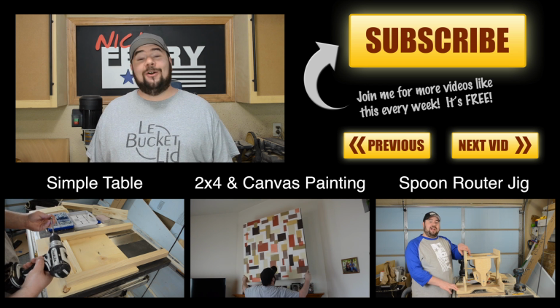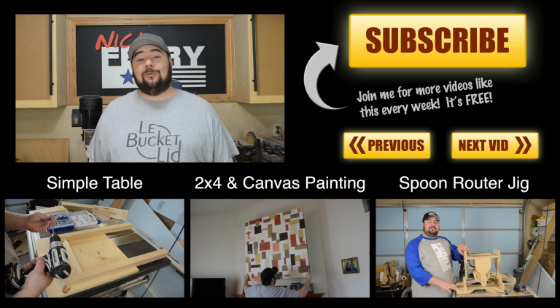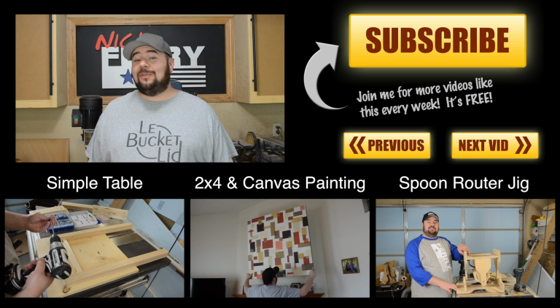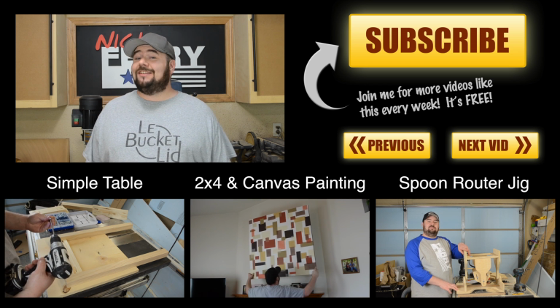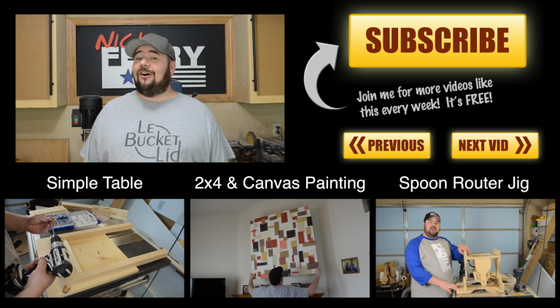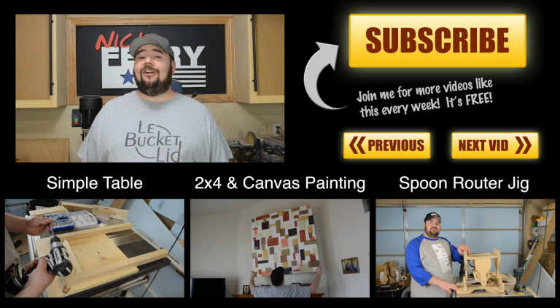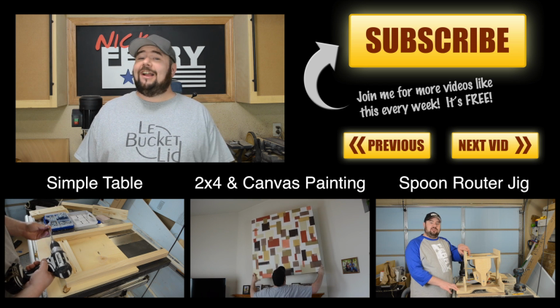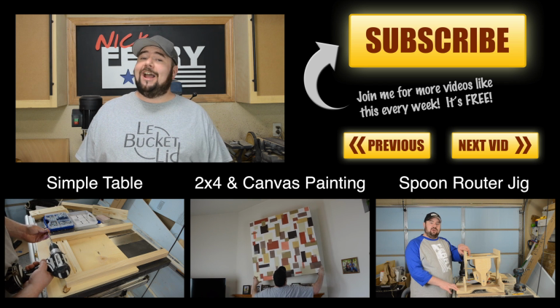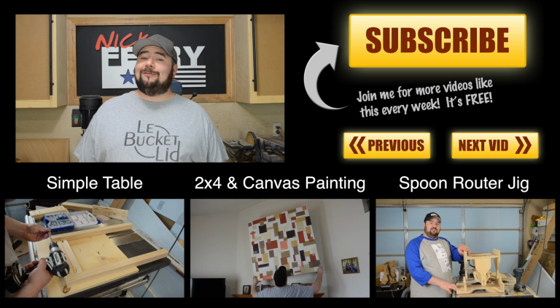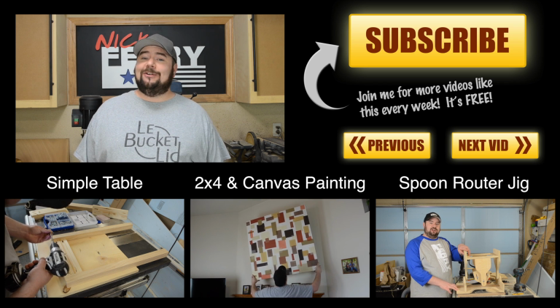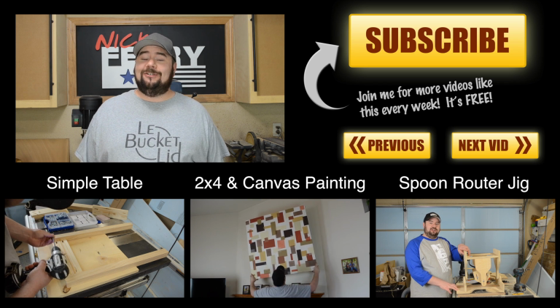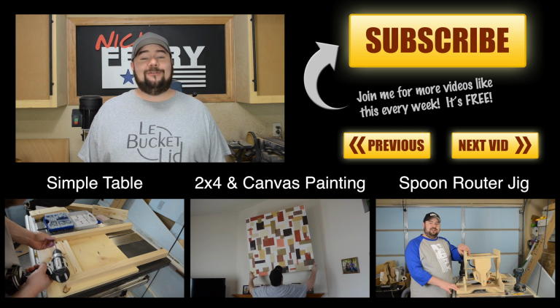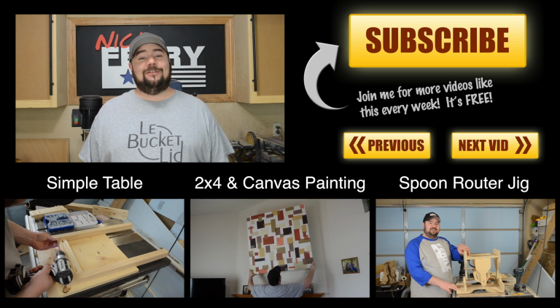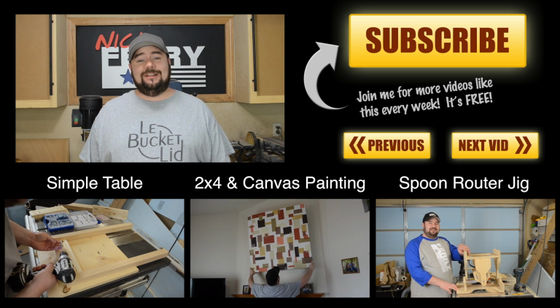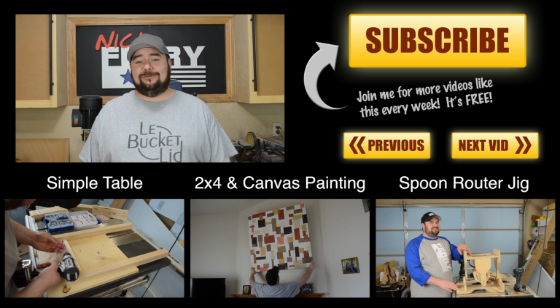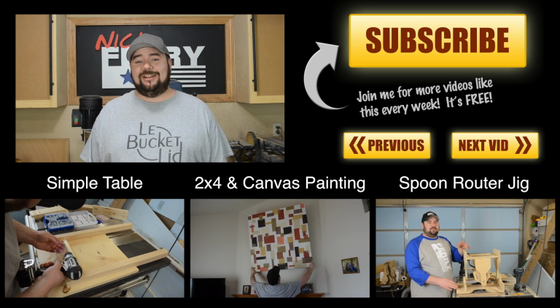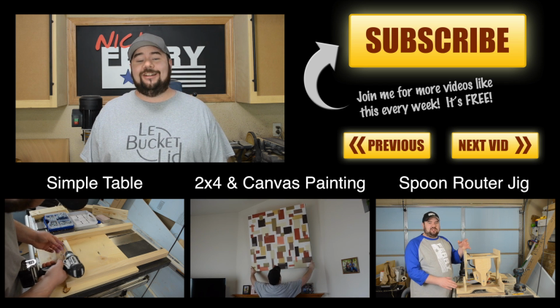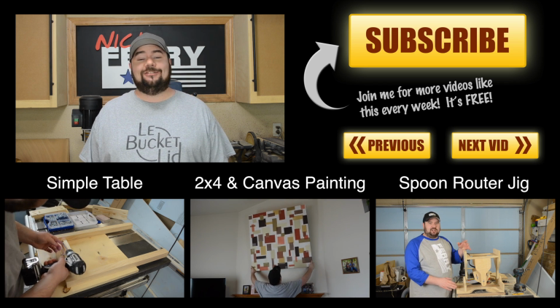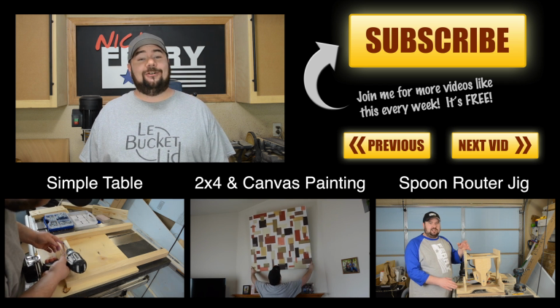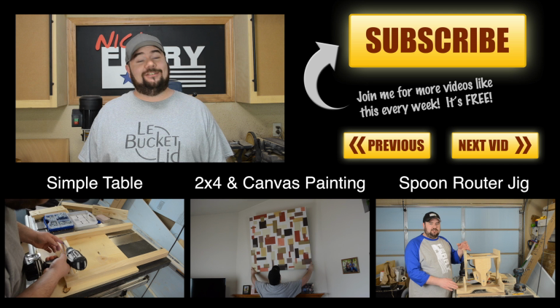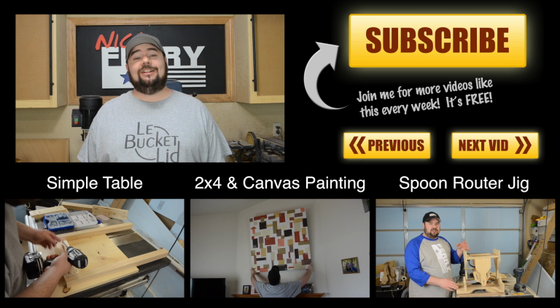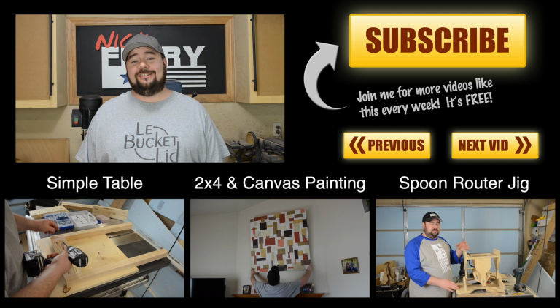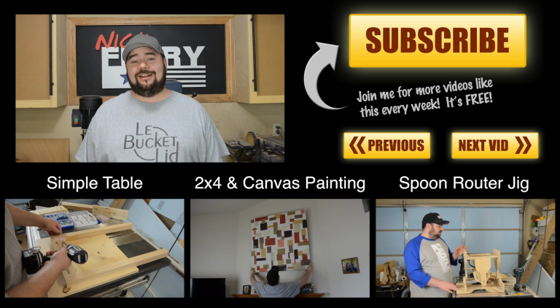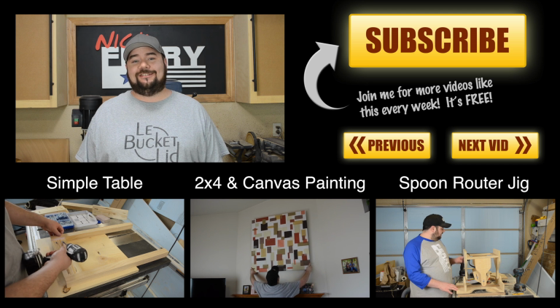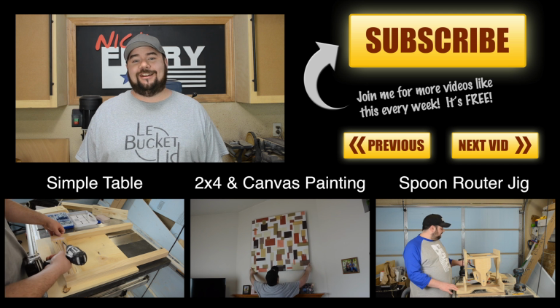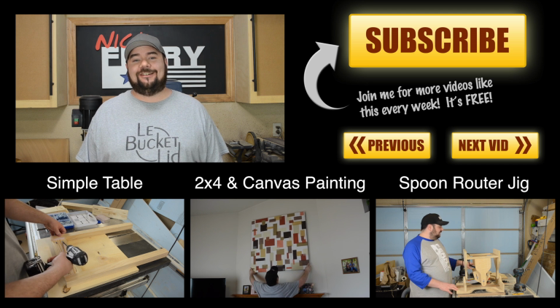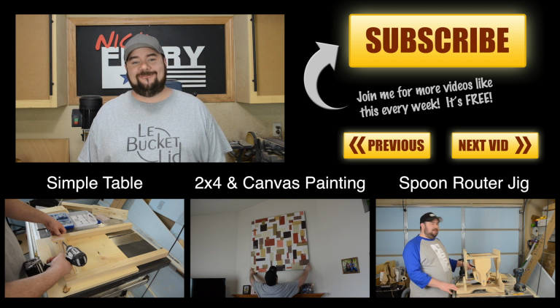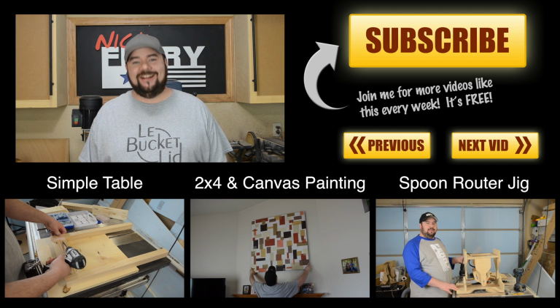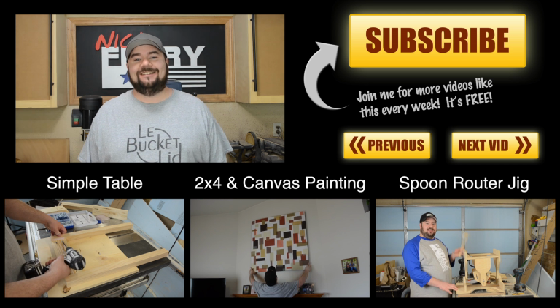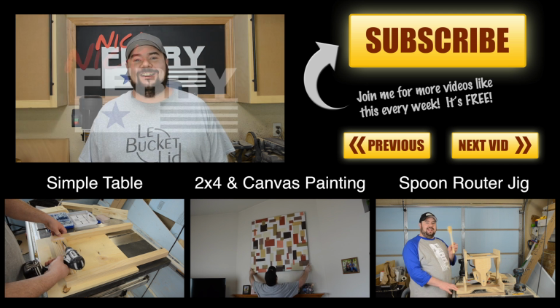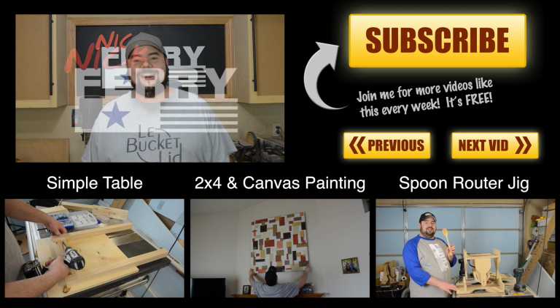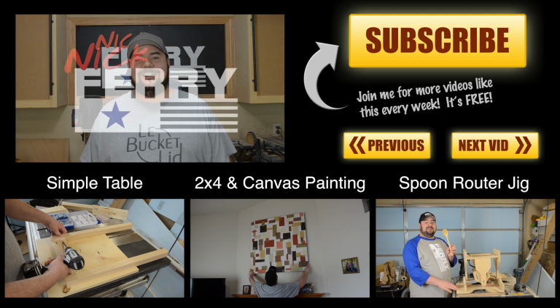Well, that's all I have for you for this week. So until I see you guys next time, take care.